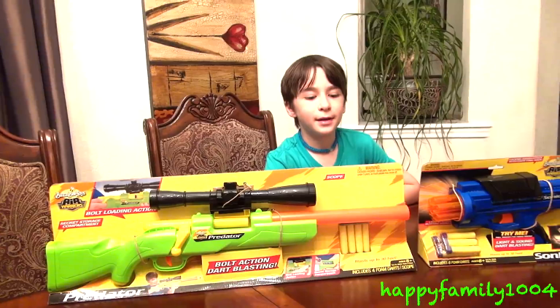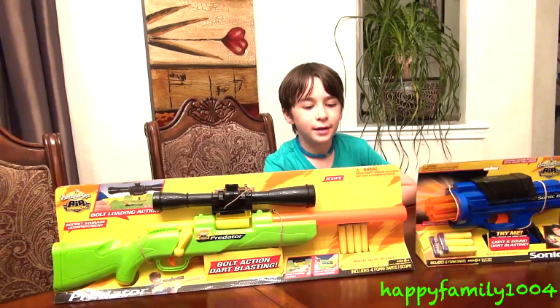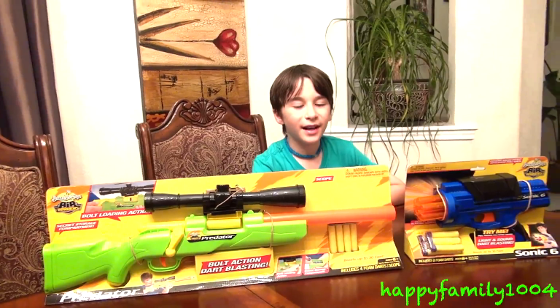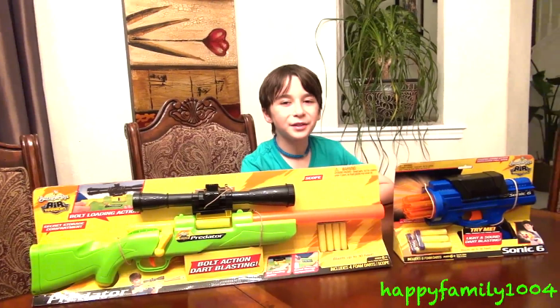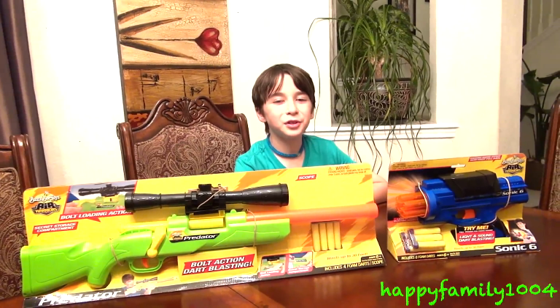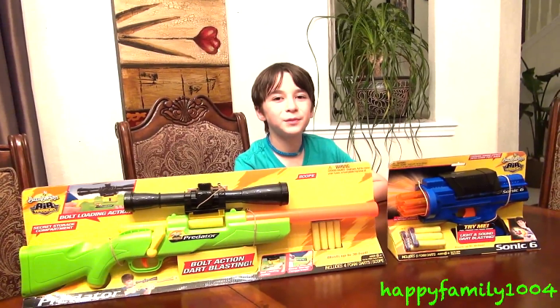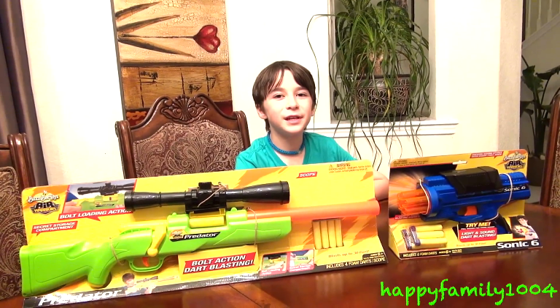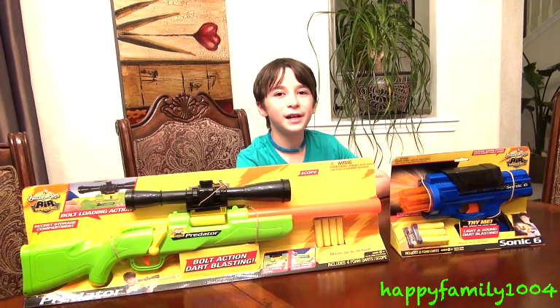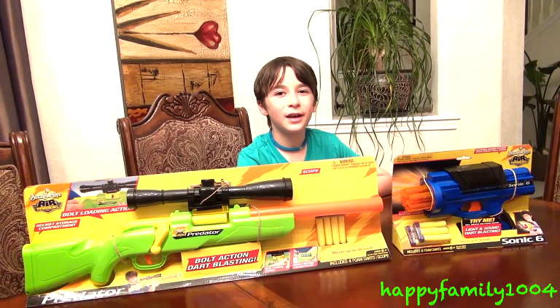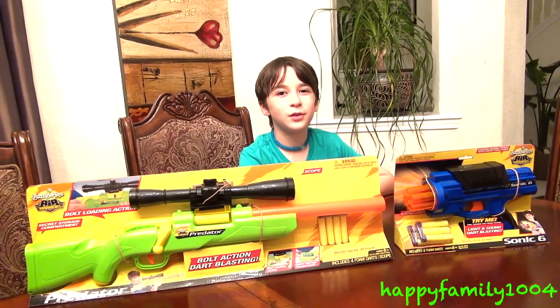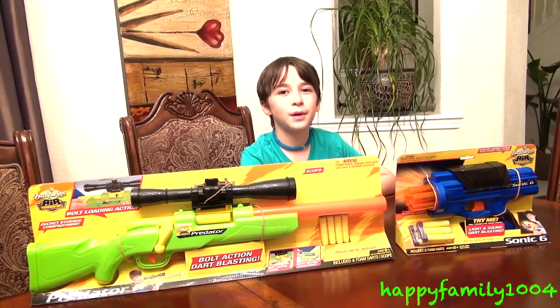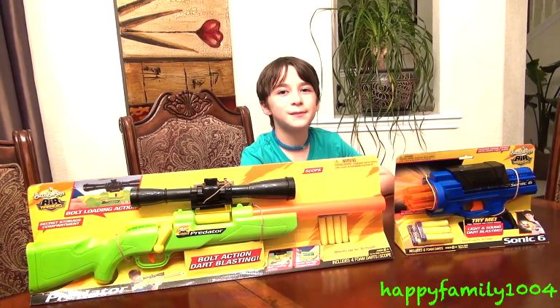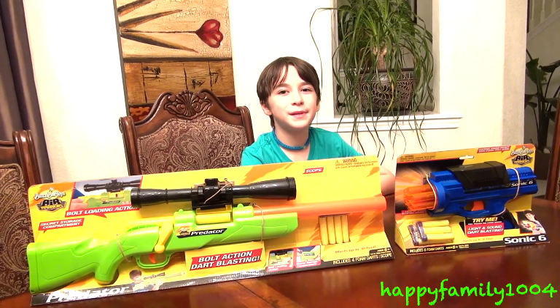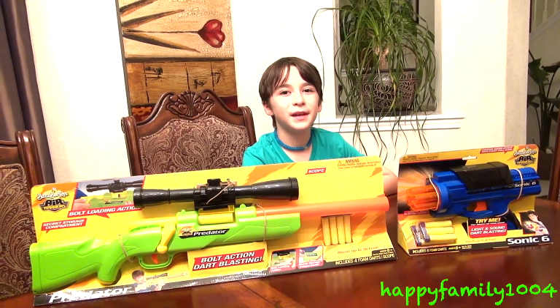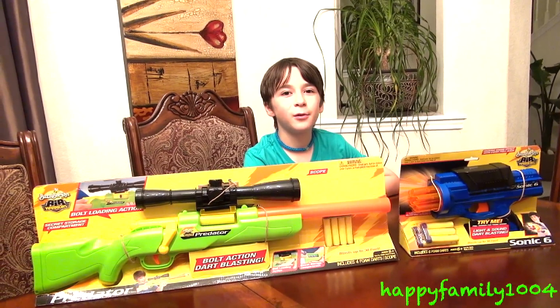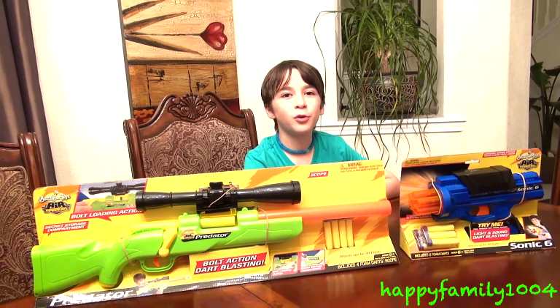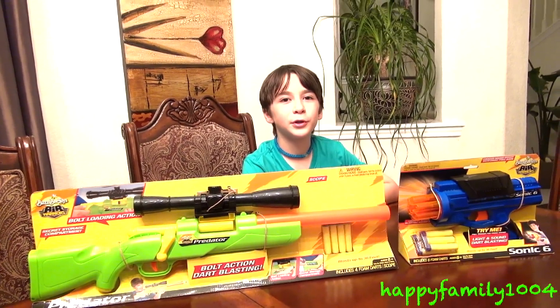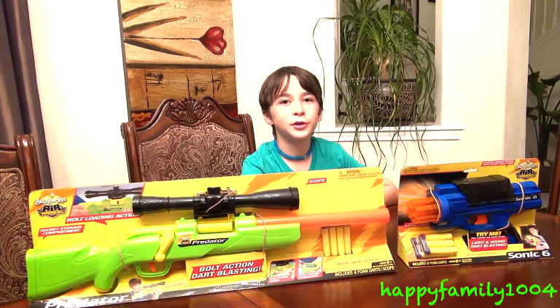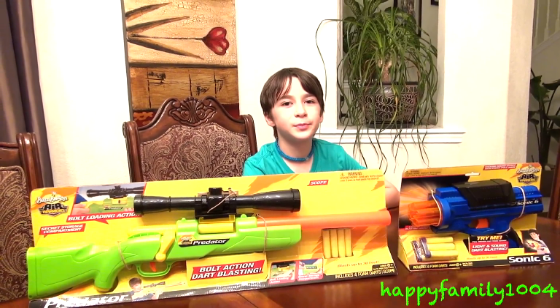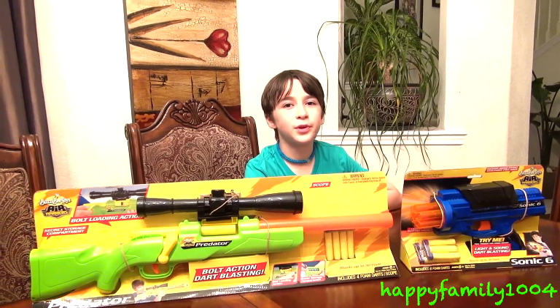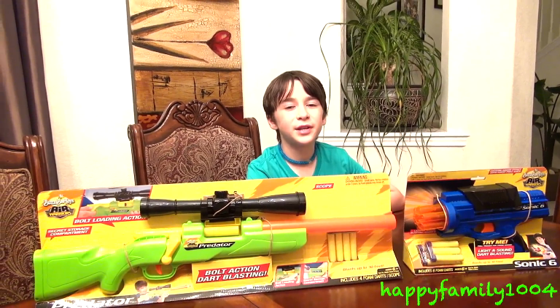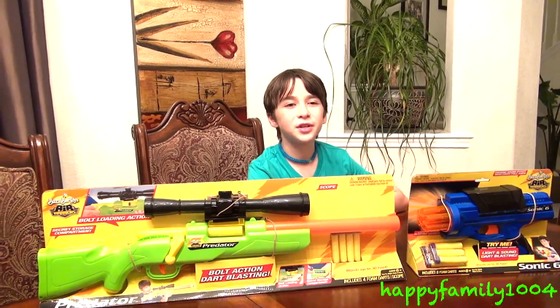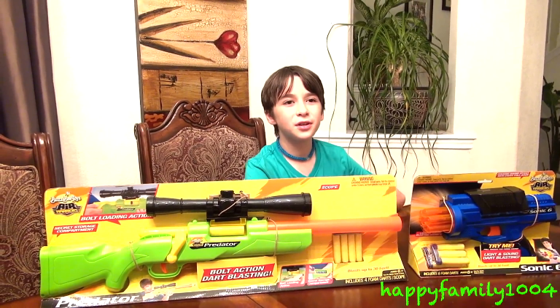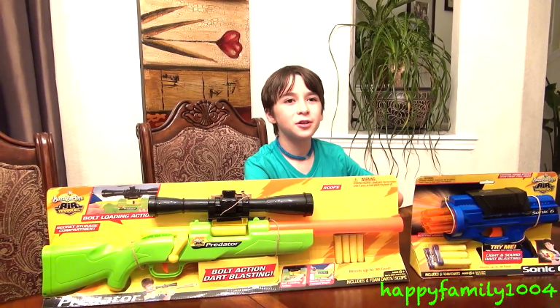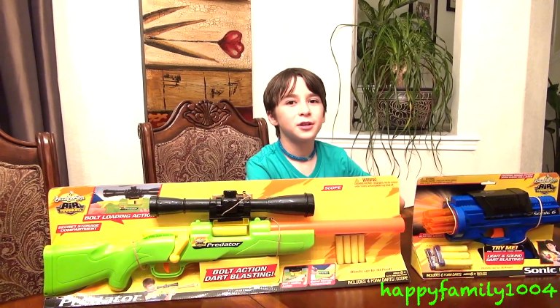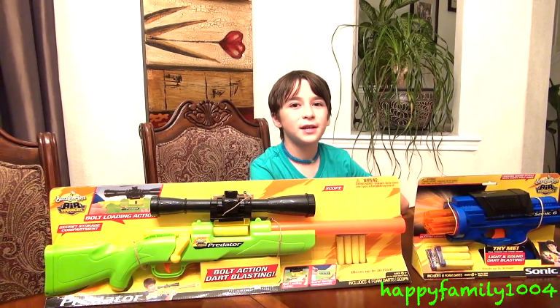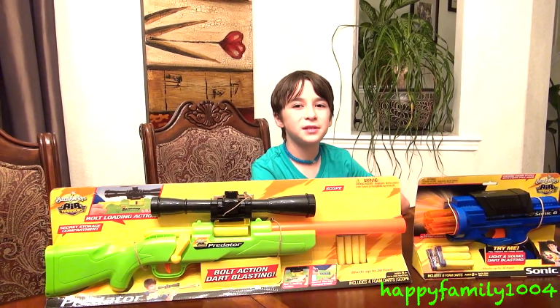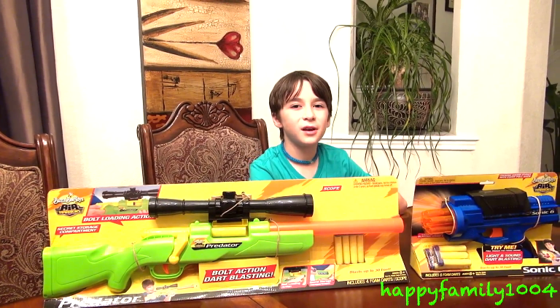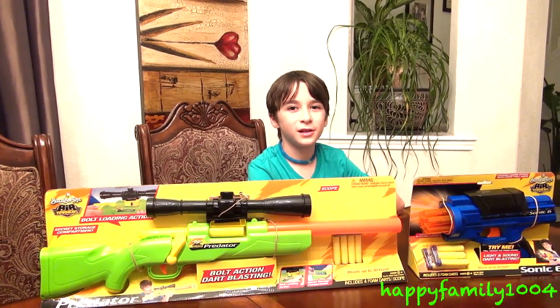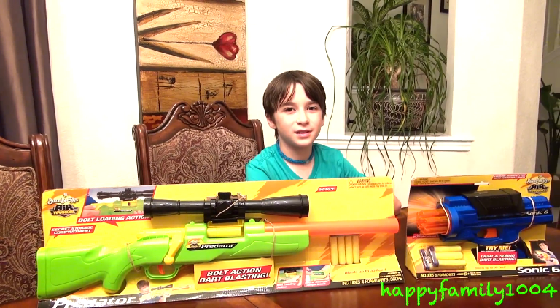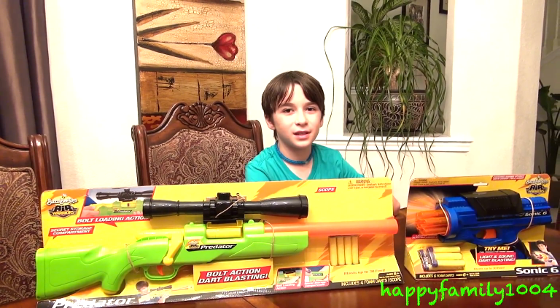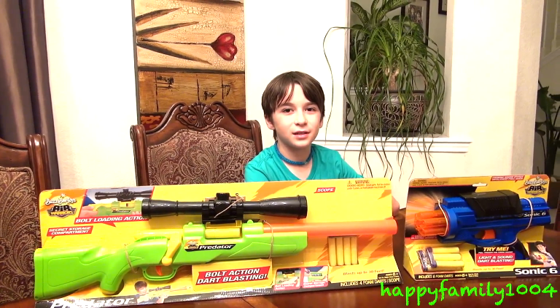Hi YouTube! Today I have the BuzzBee Air Warriors Predator and Sonic 6.